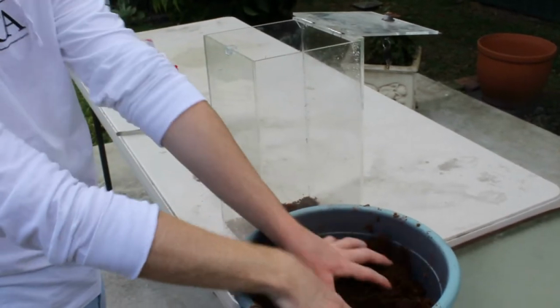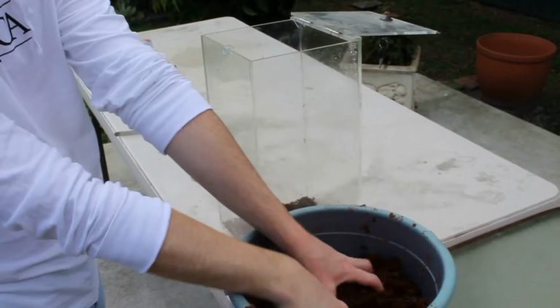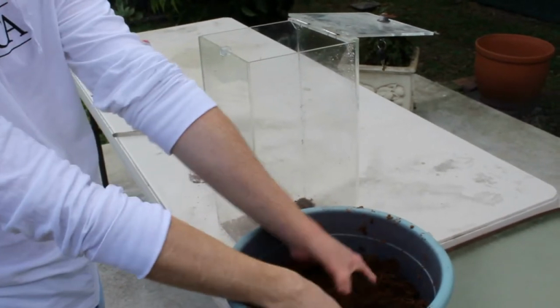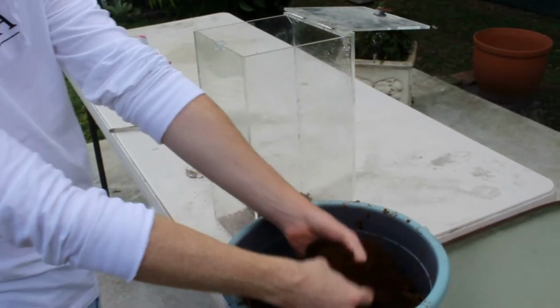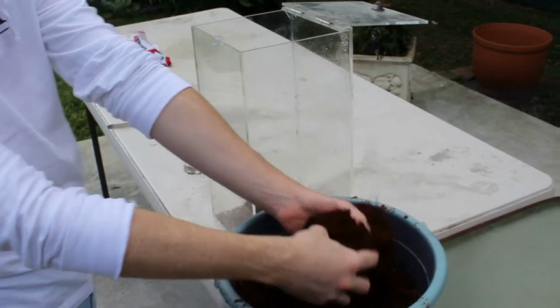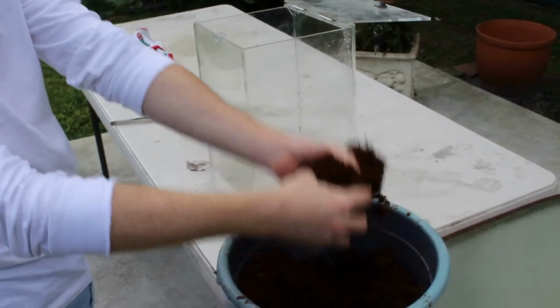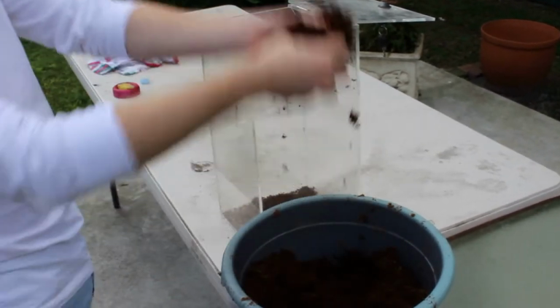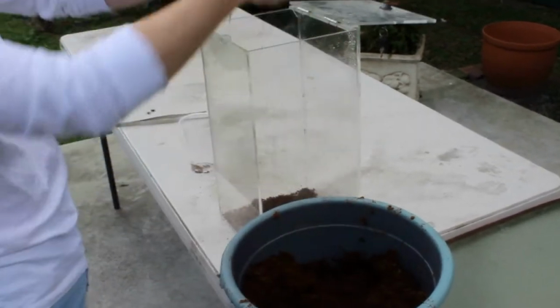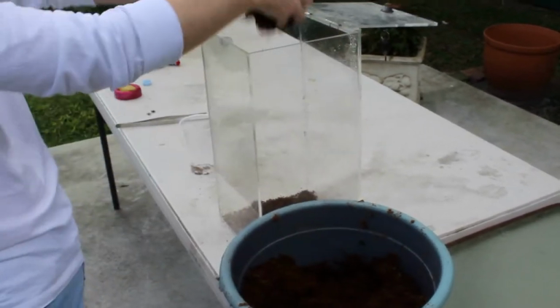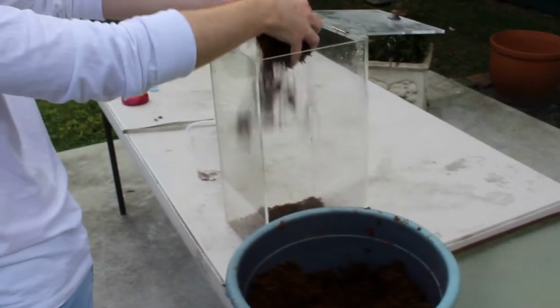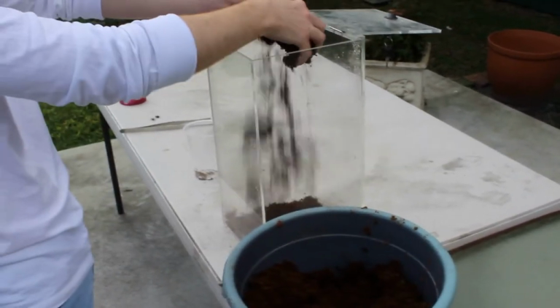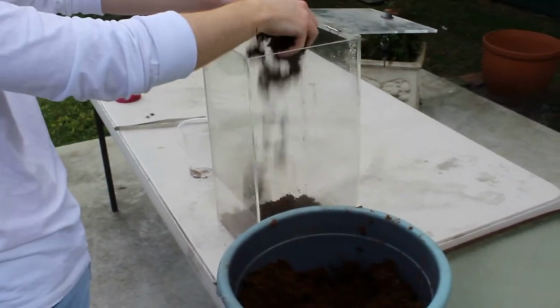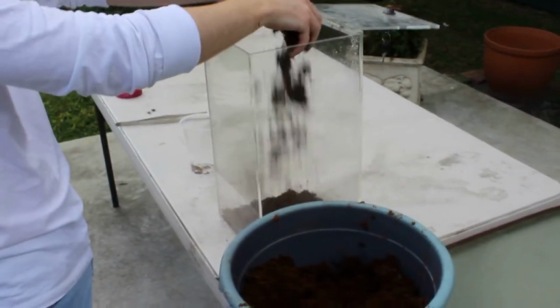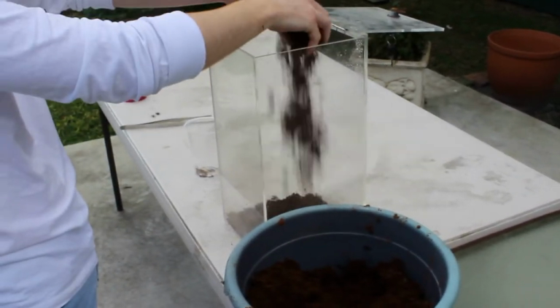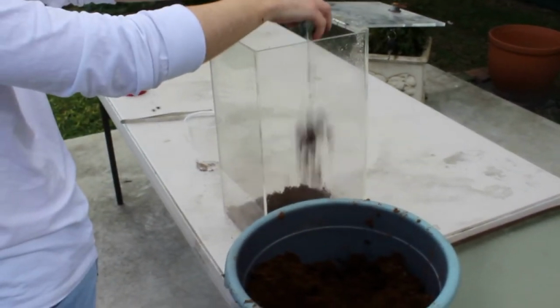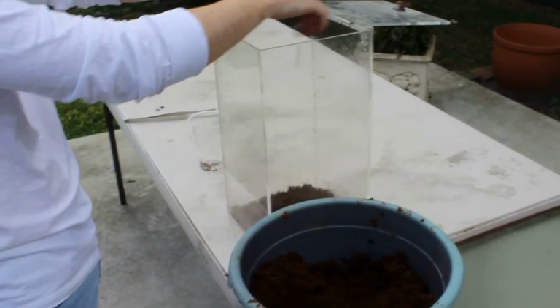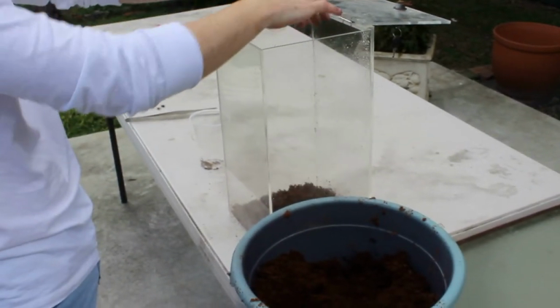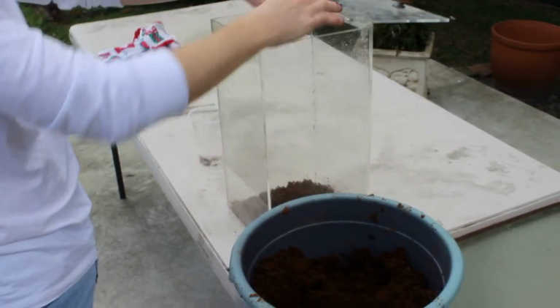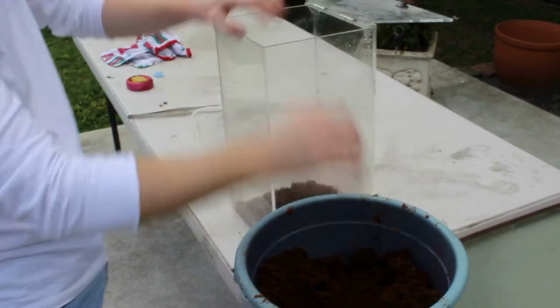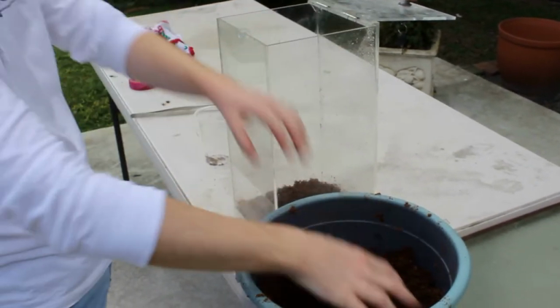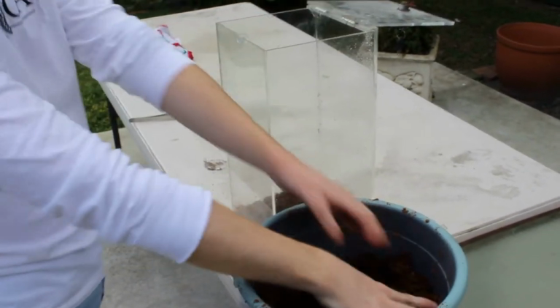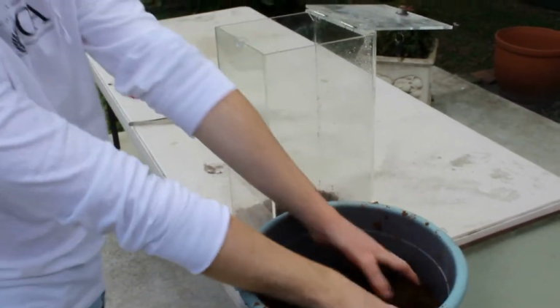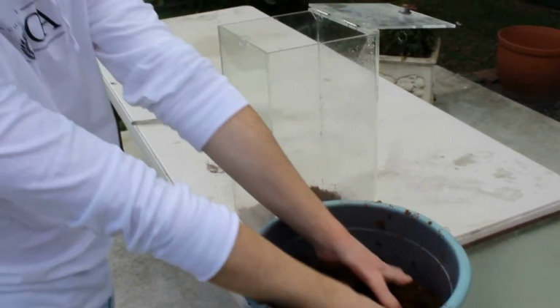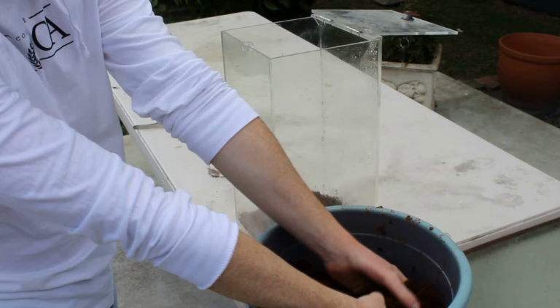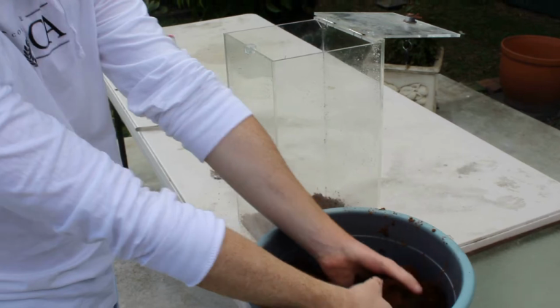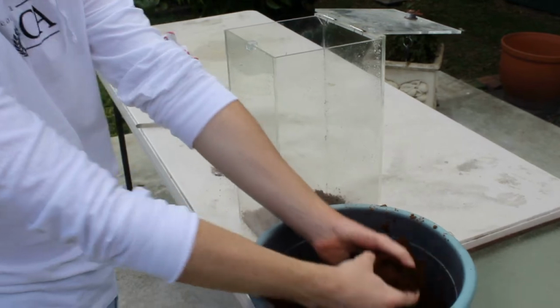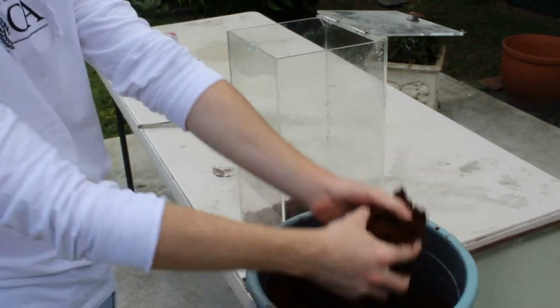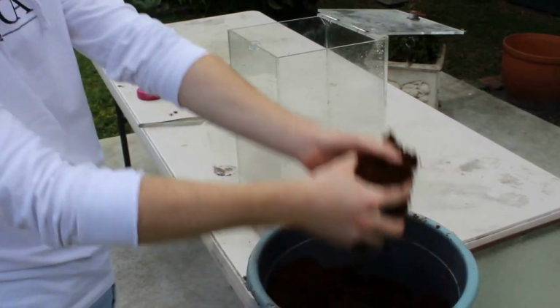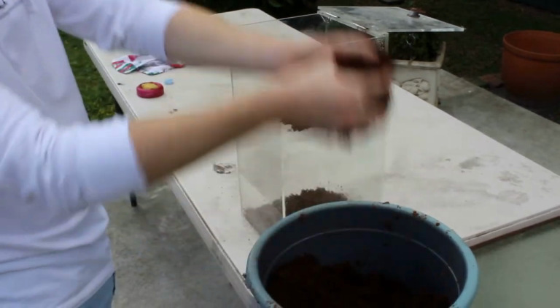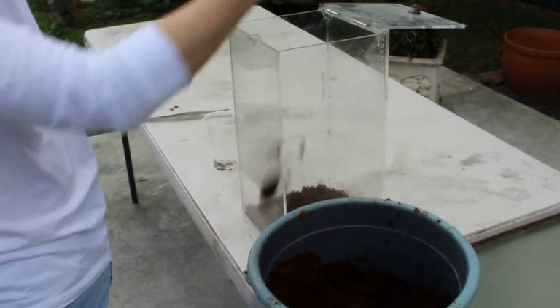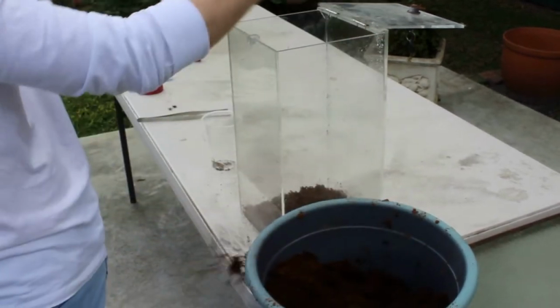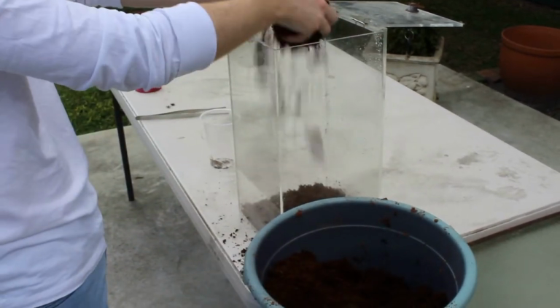Just grab a good amount of it and sprinkle it in. It has to be pretty deep for a scorpion so they can actually burrow.